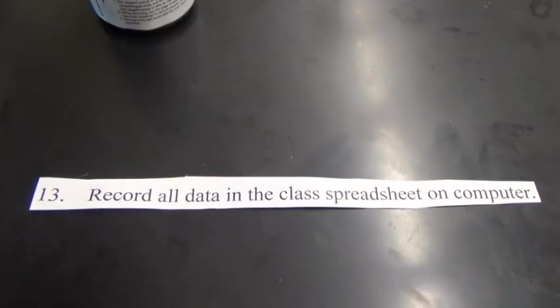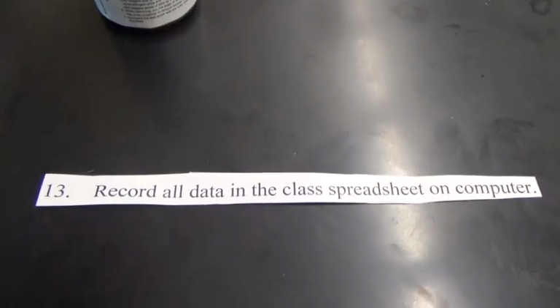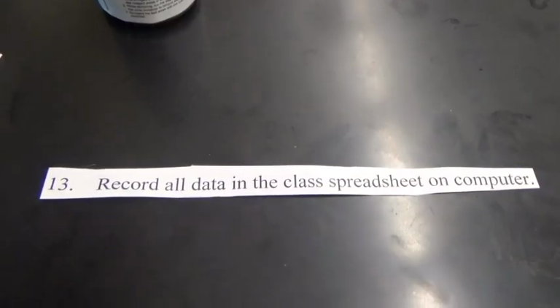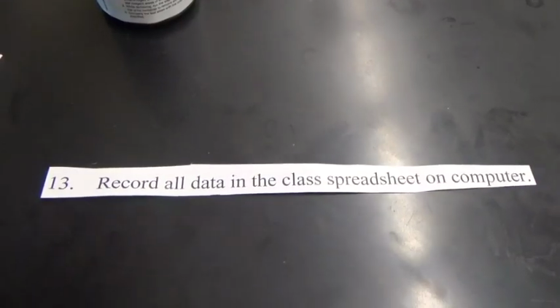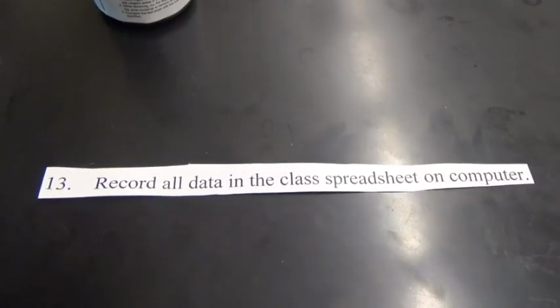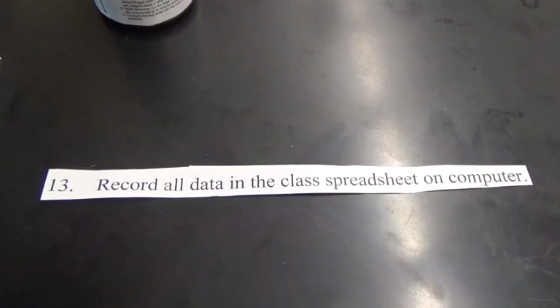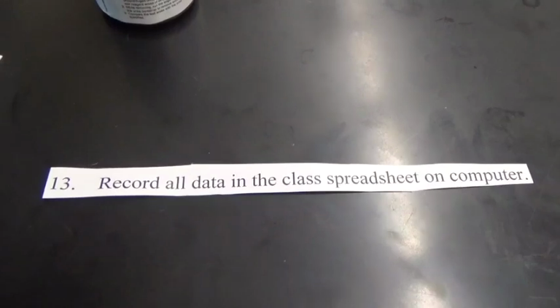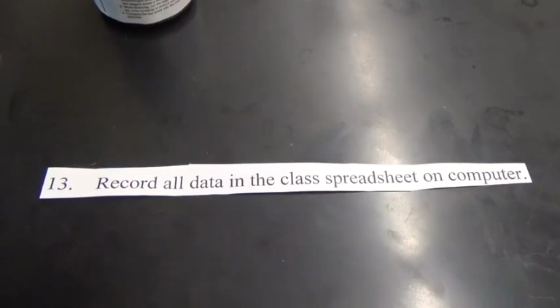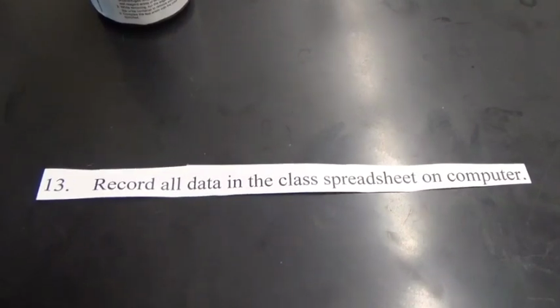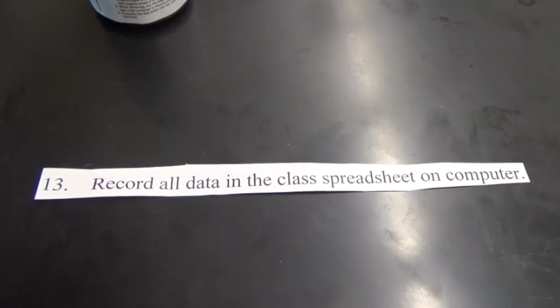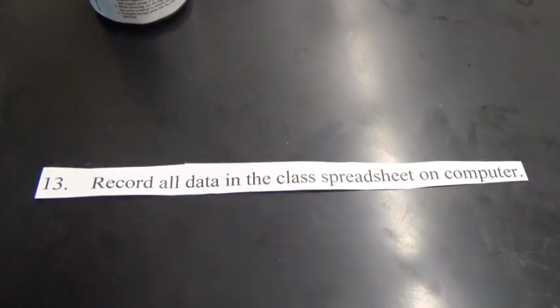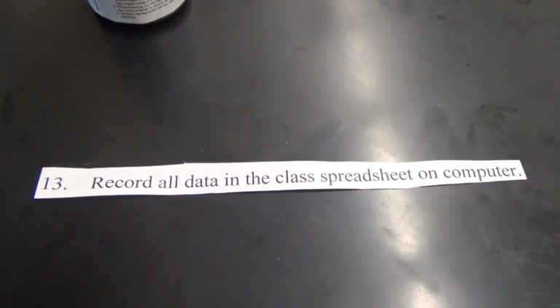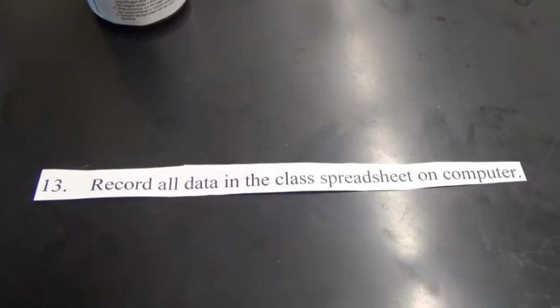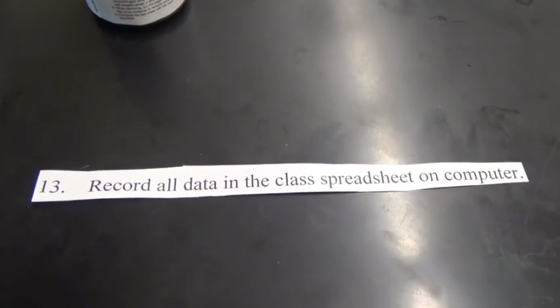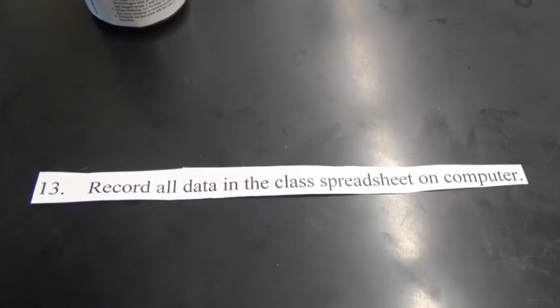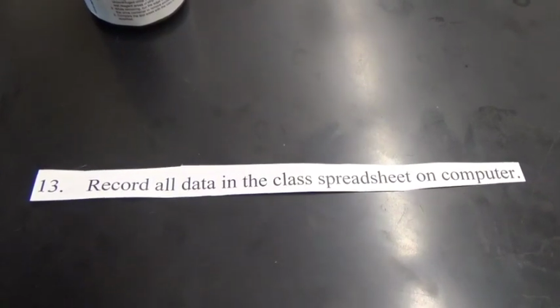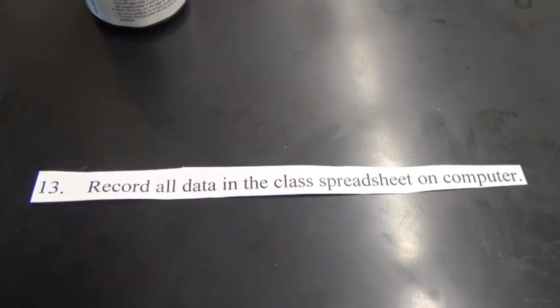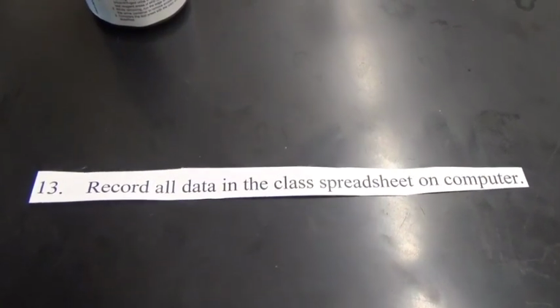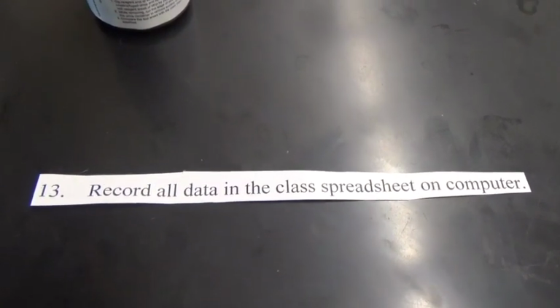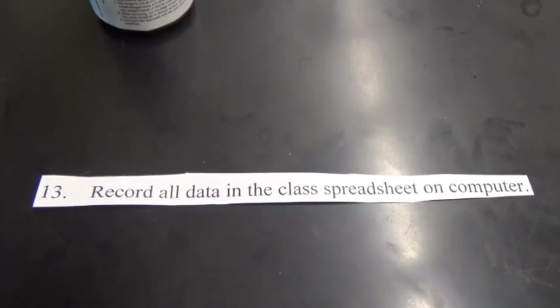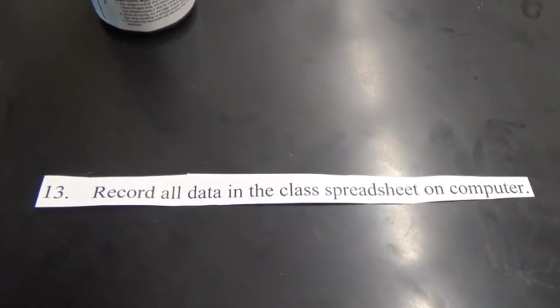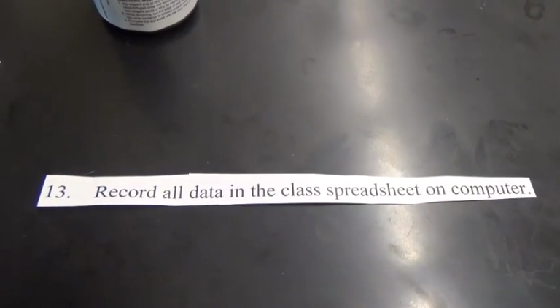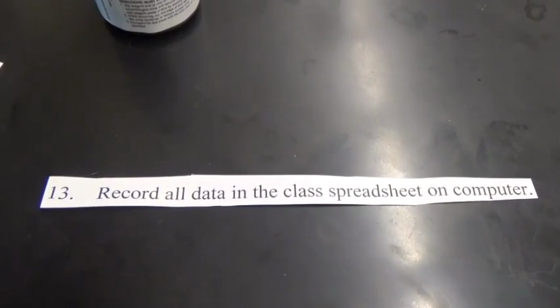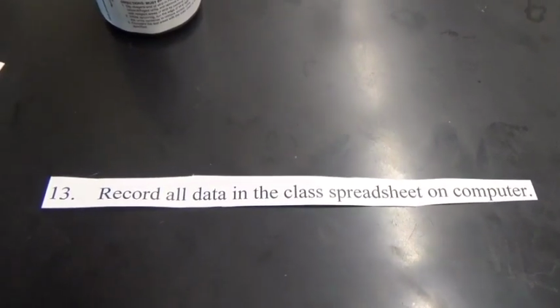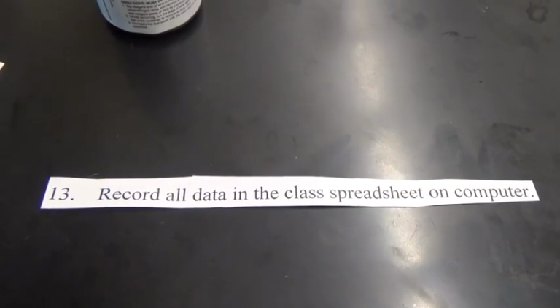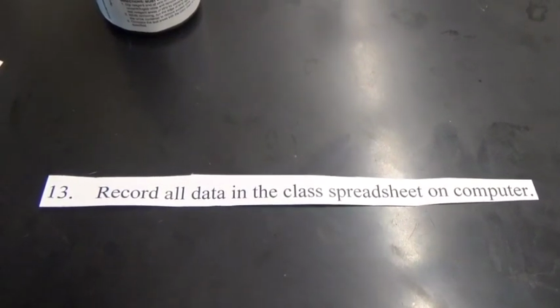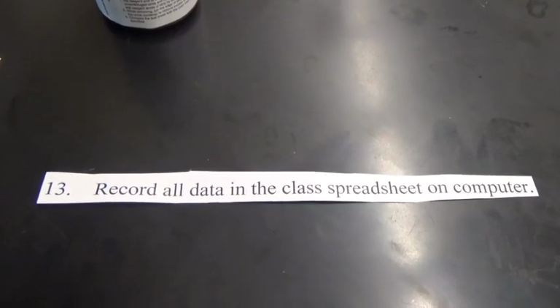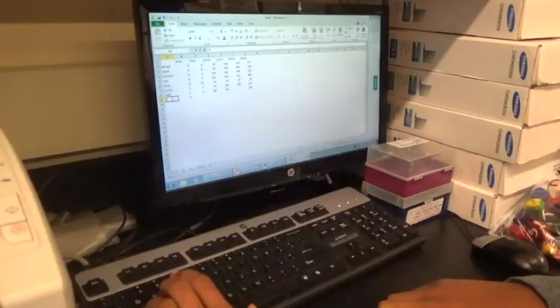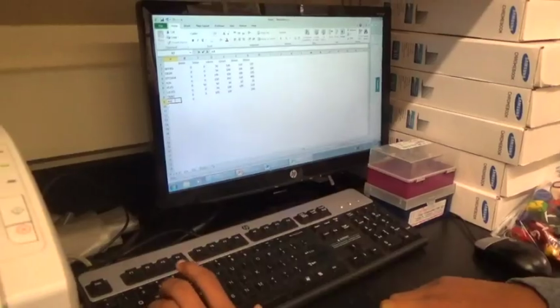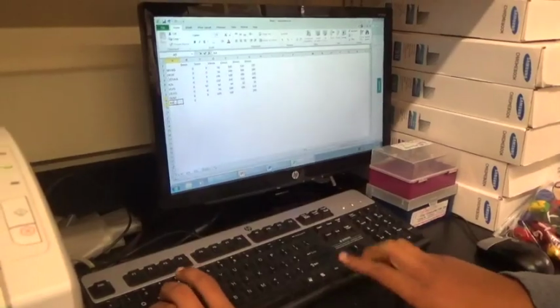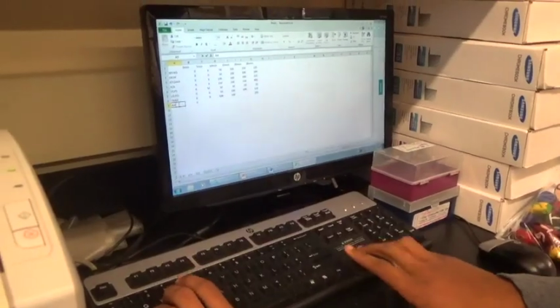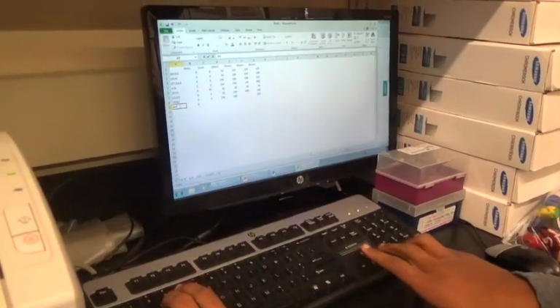Number thirteen. Record all data in the class spreadsheet on the computer.